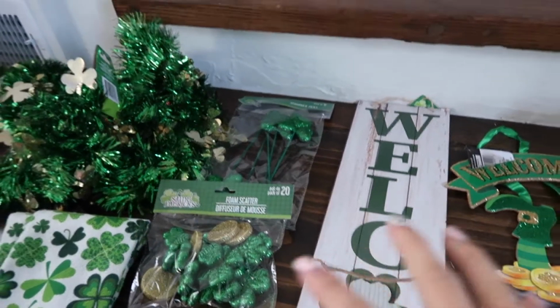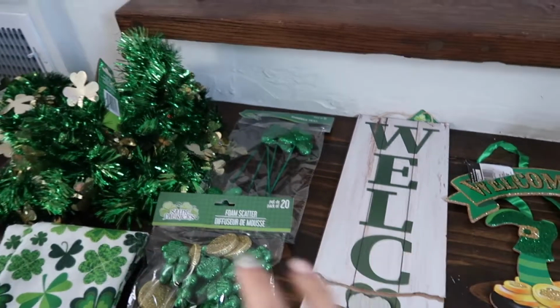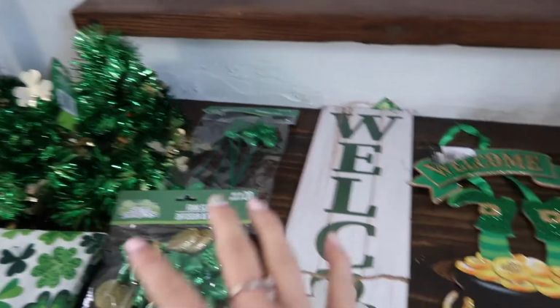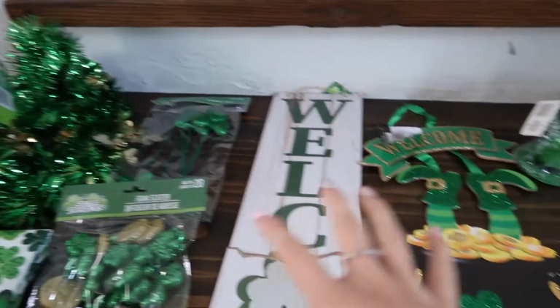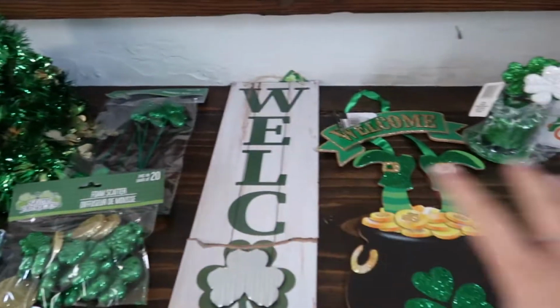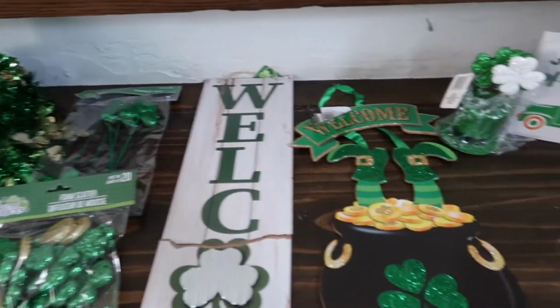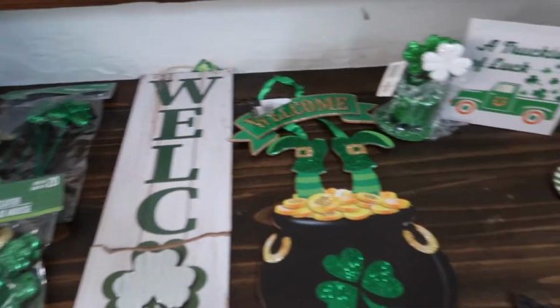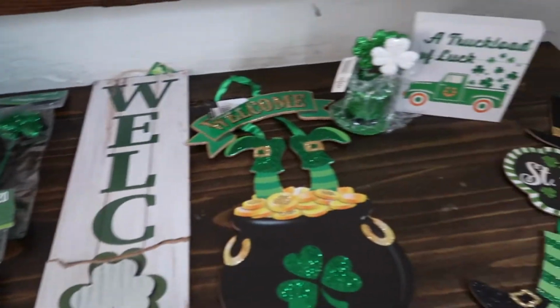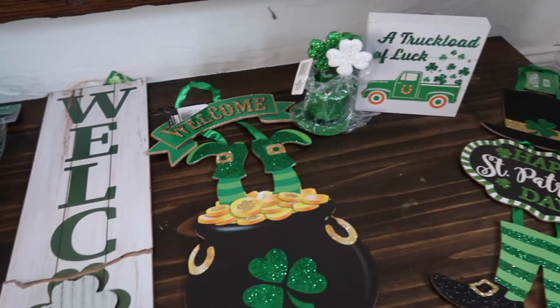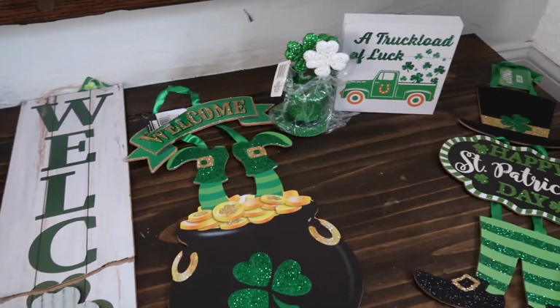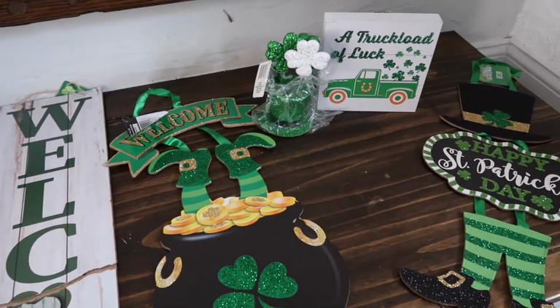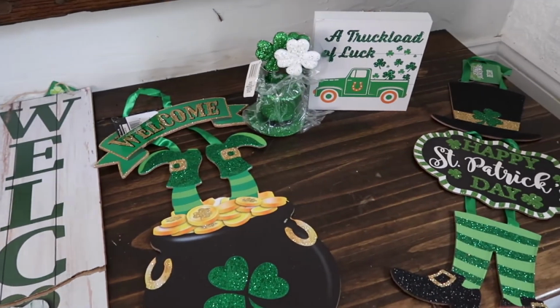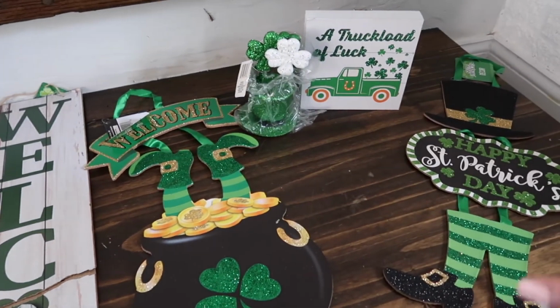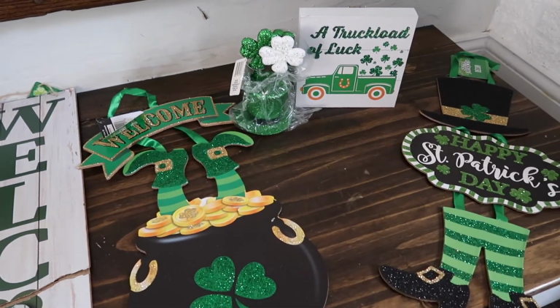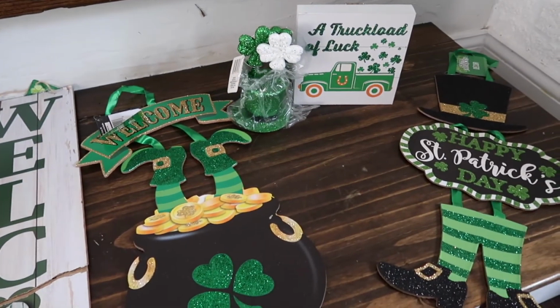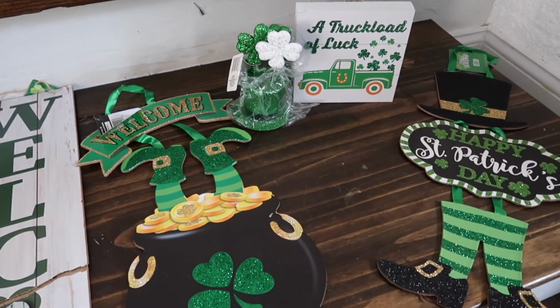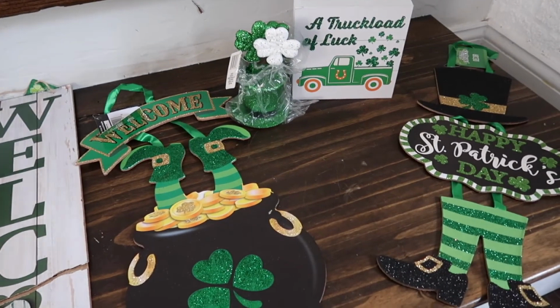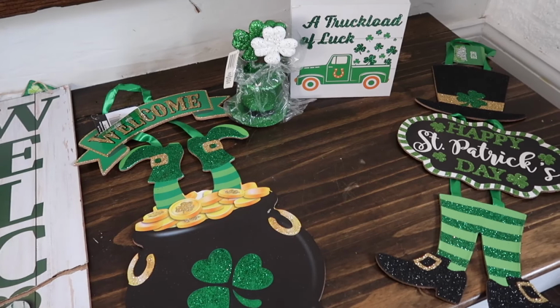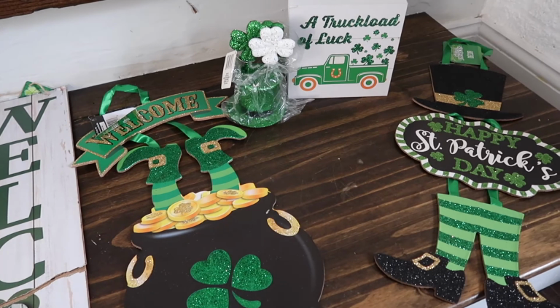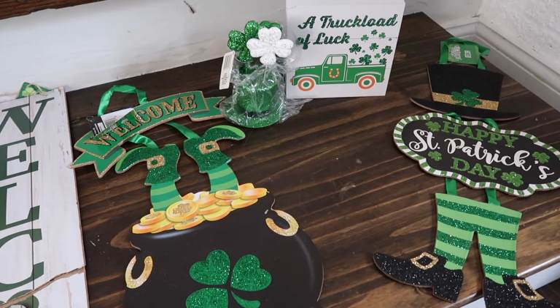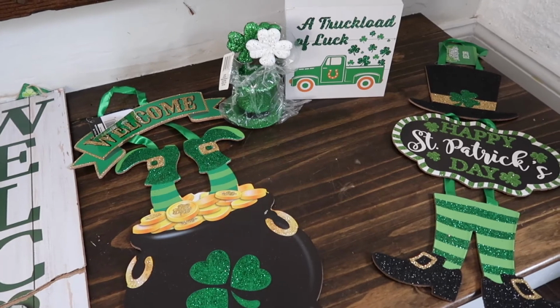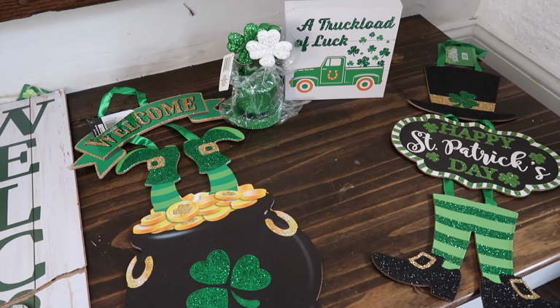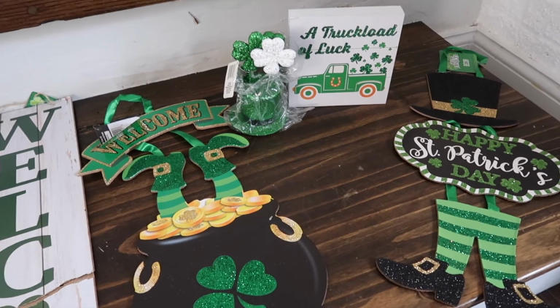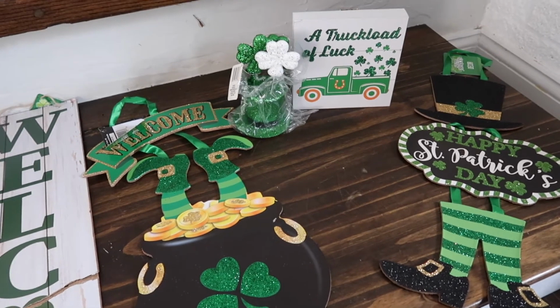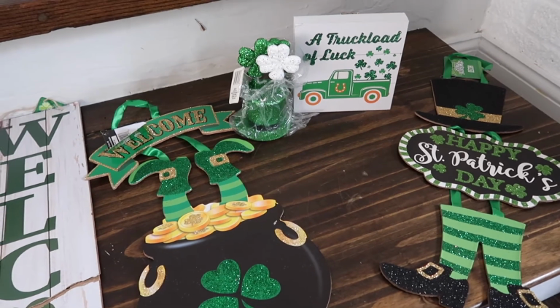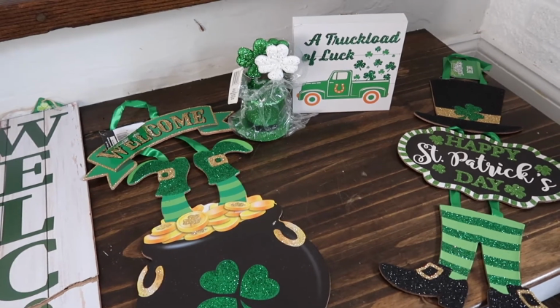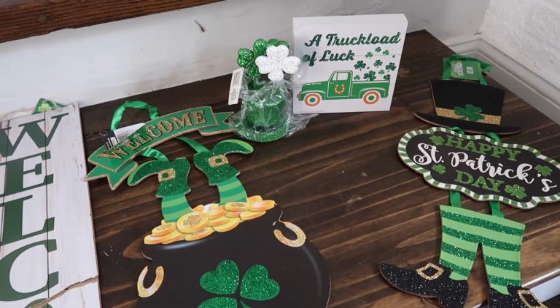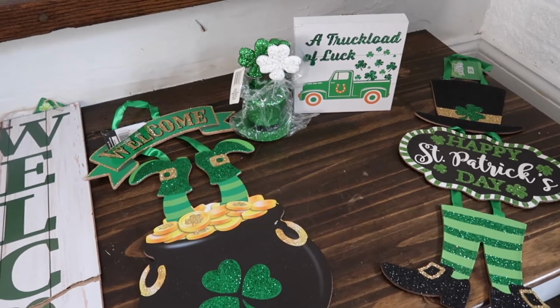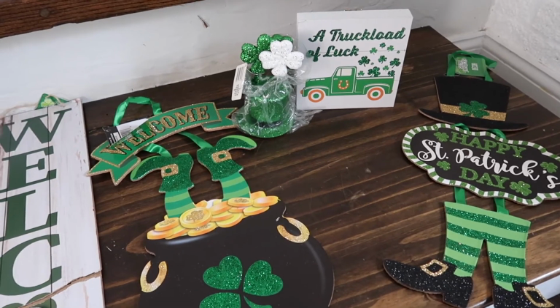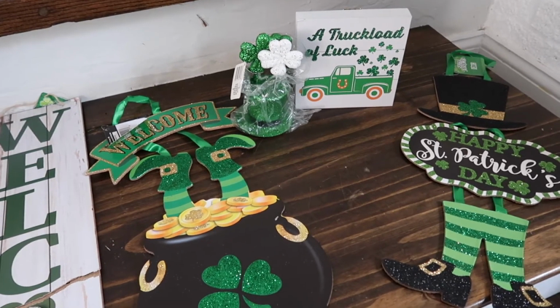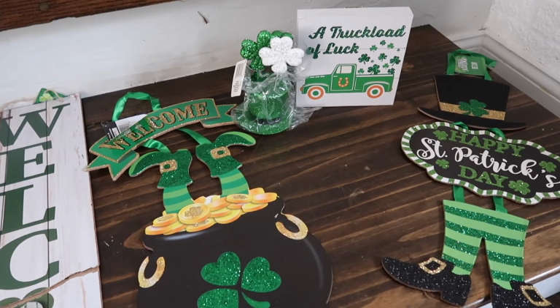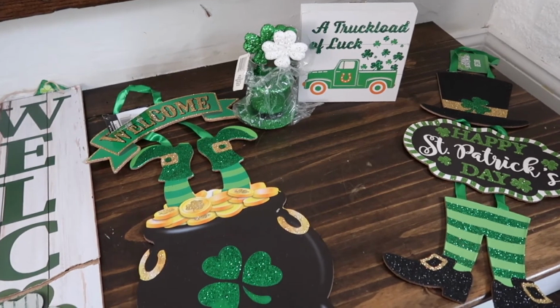I haven't had any St. Patrick's Day decor yet and this is my first haul, so I went a little bit overboard to catch up.